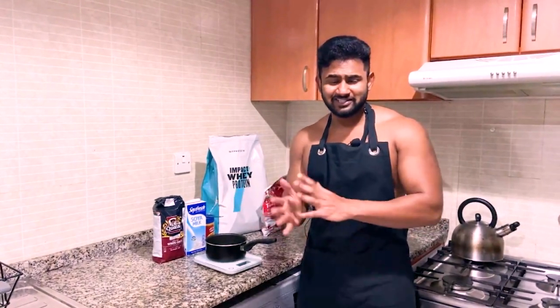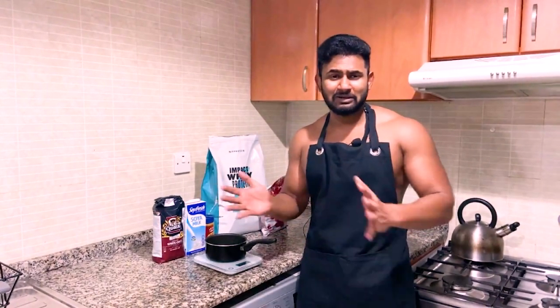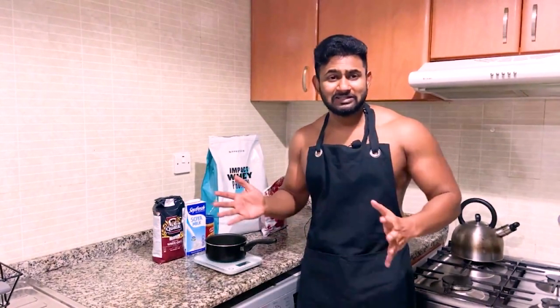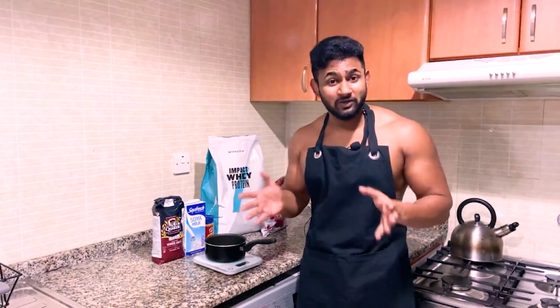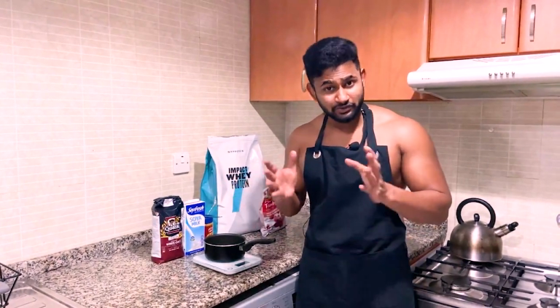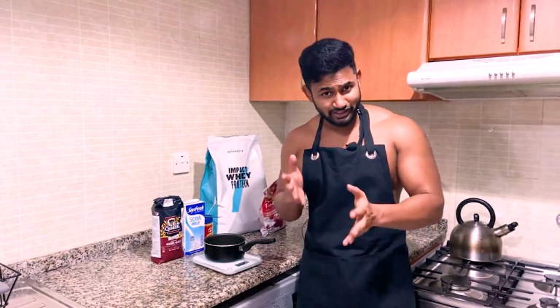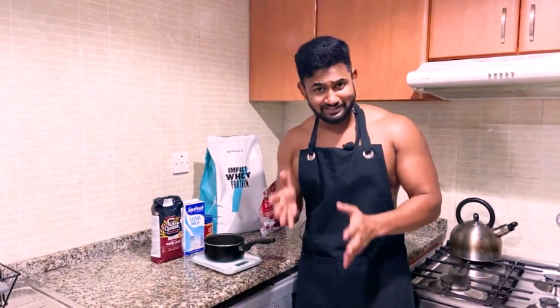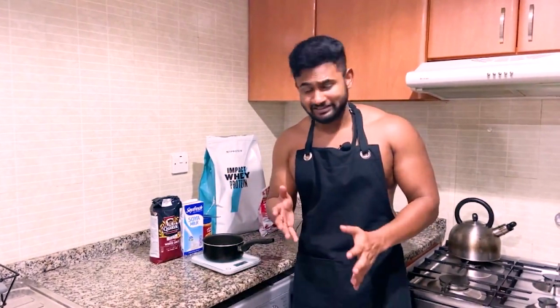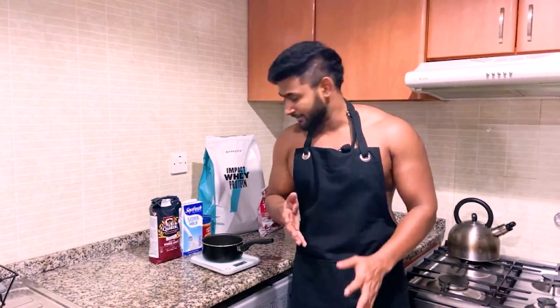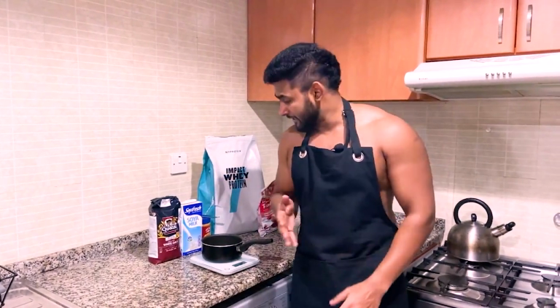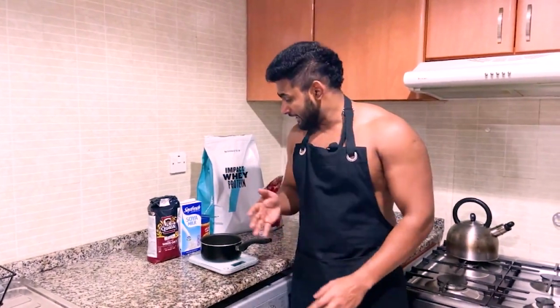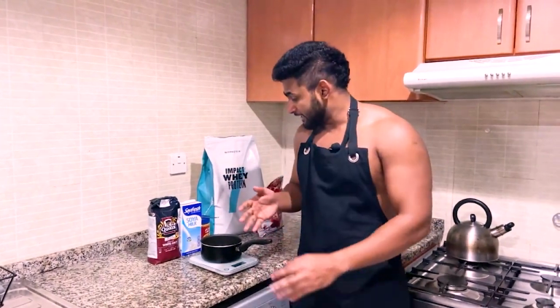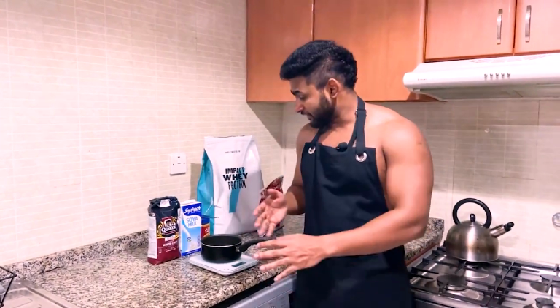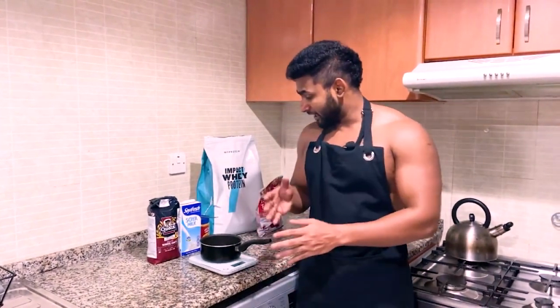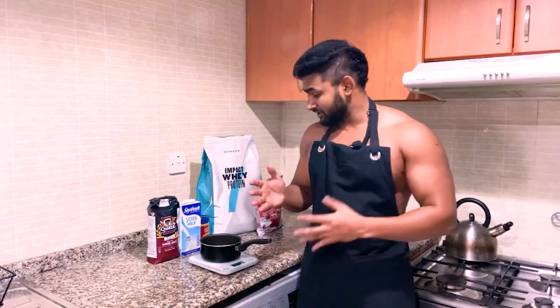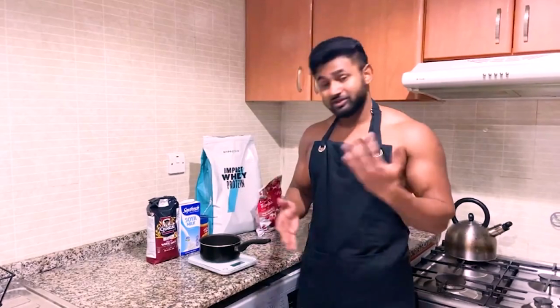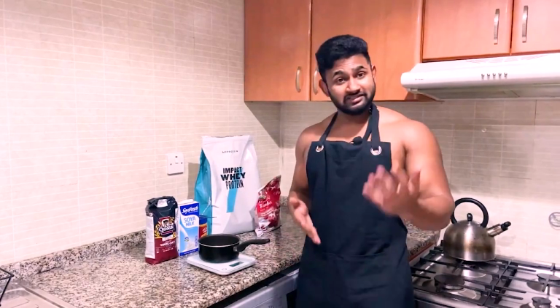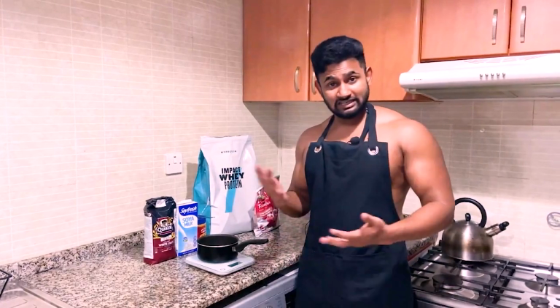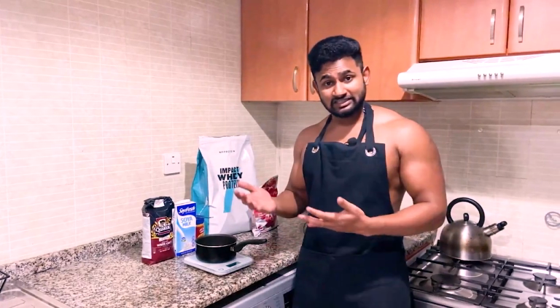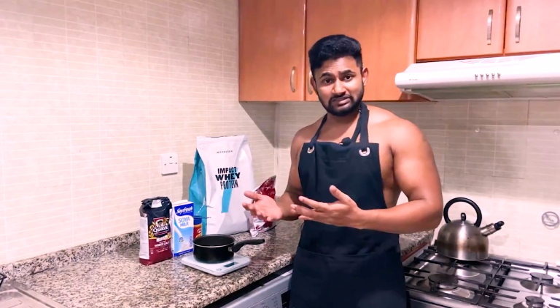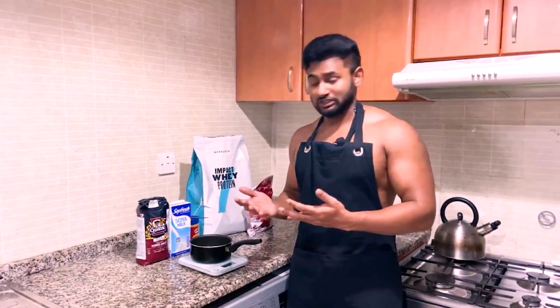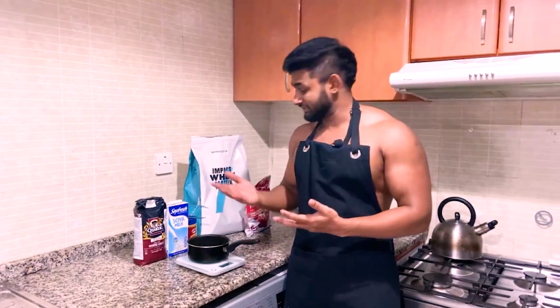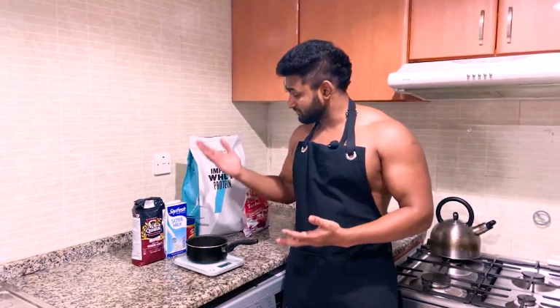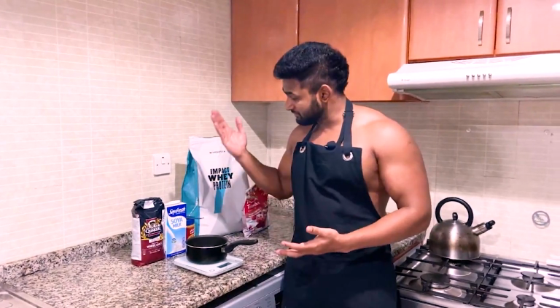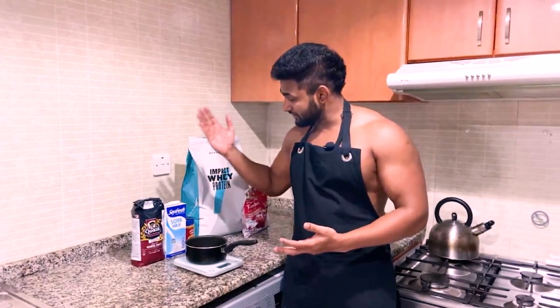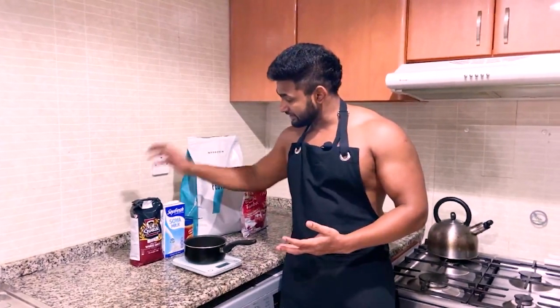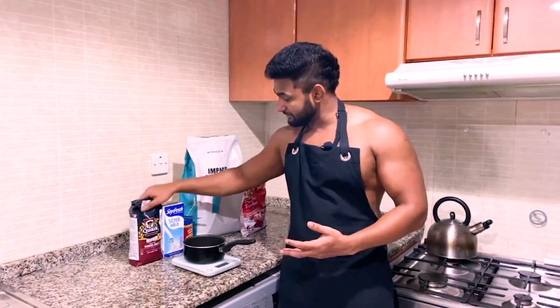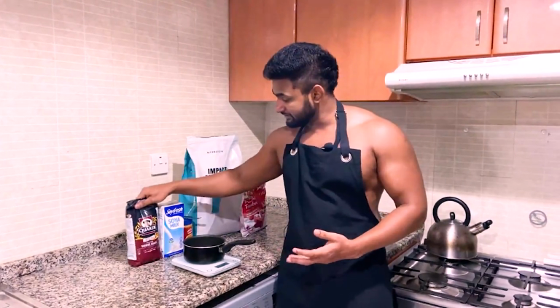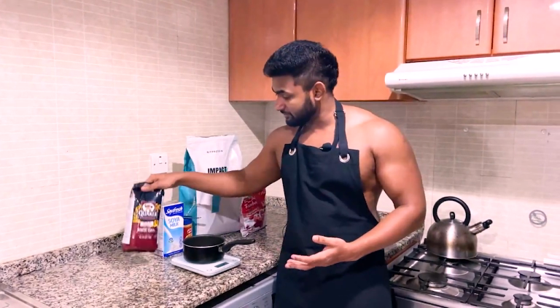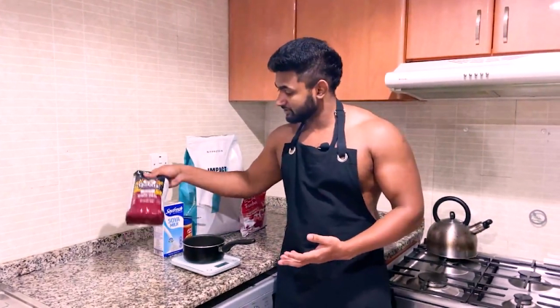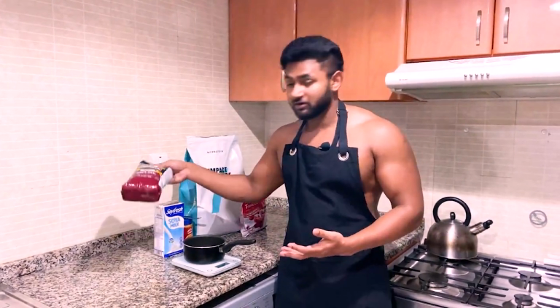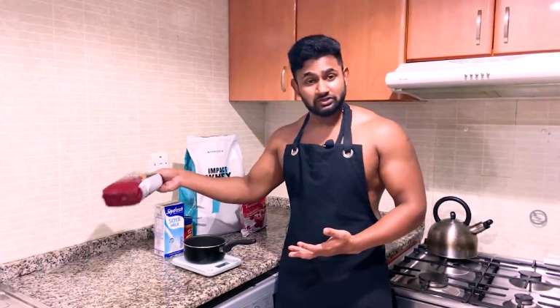One minute on the healthy. I want to talk about oats.